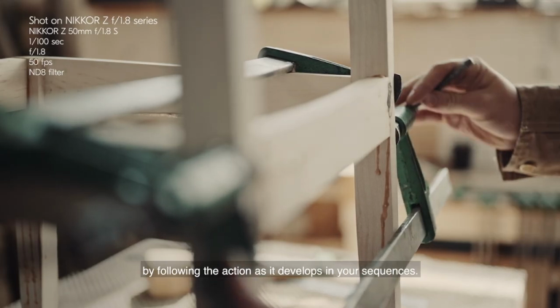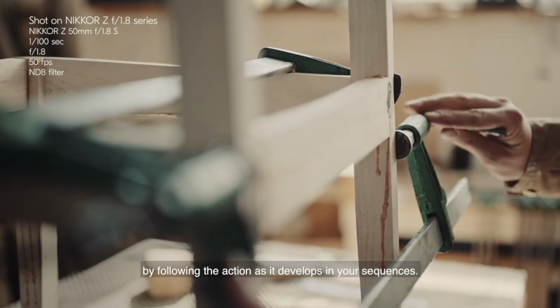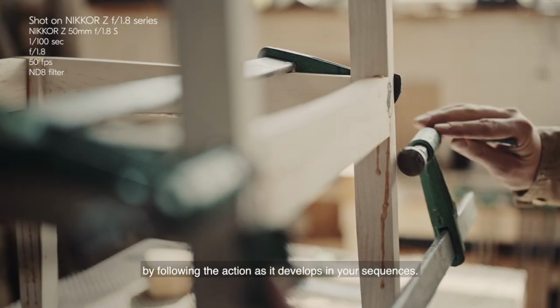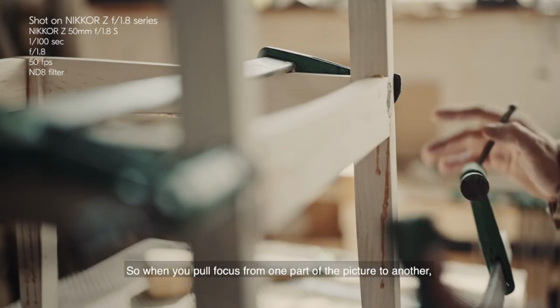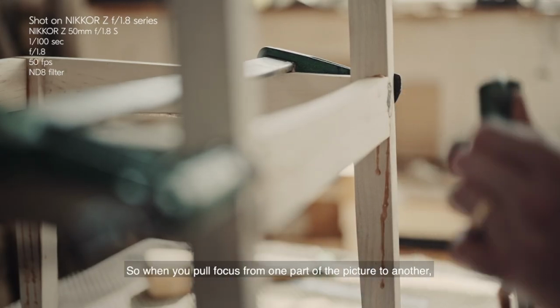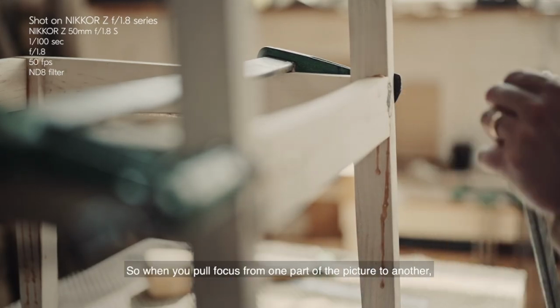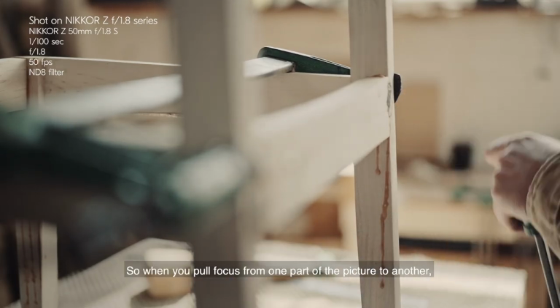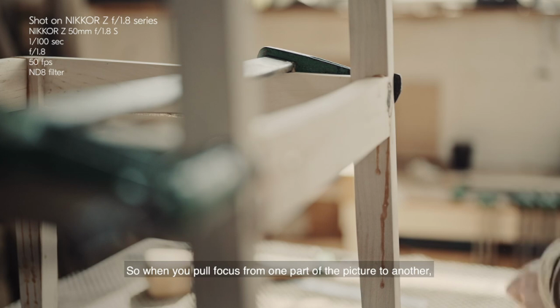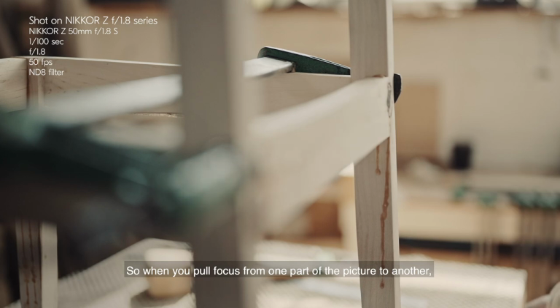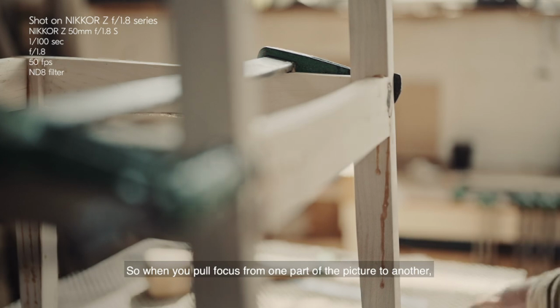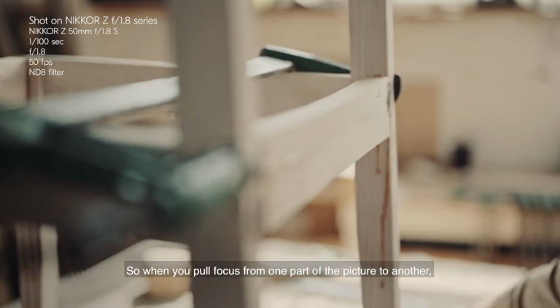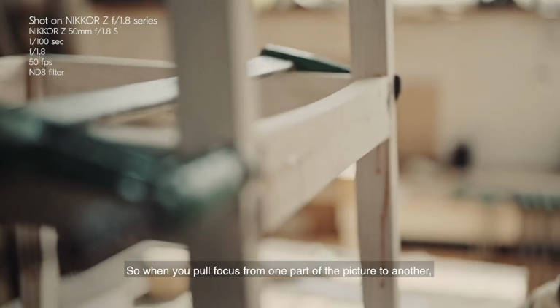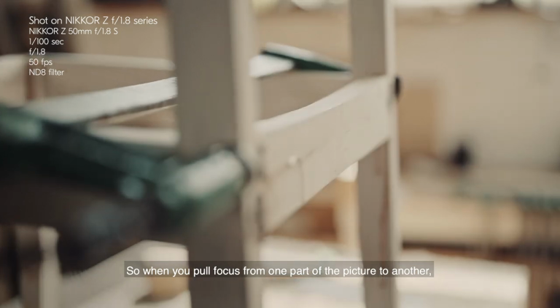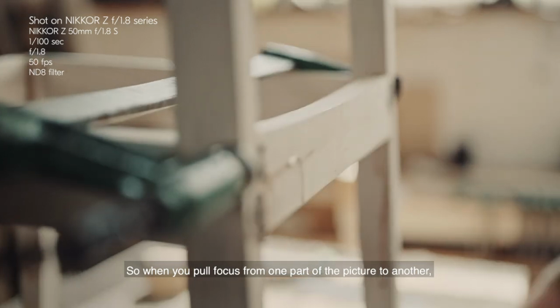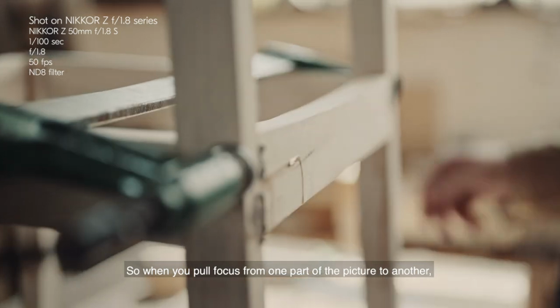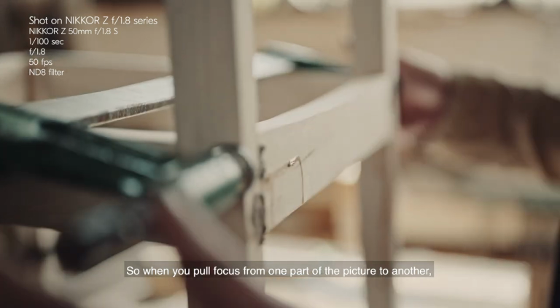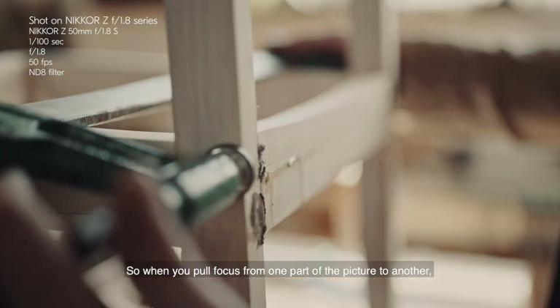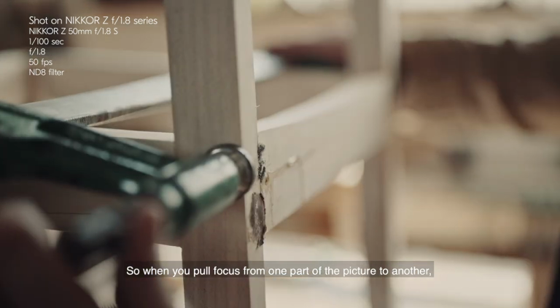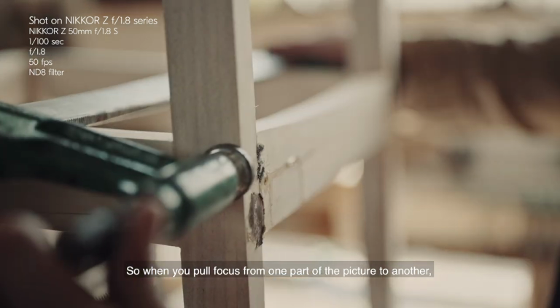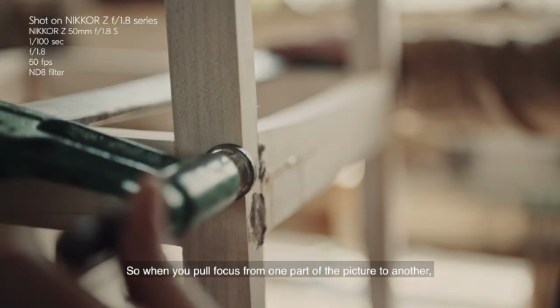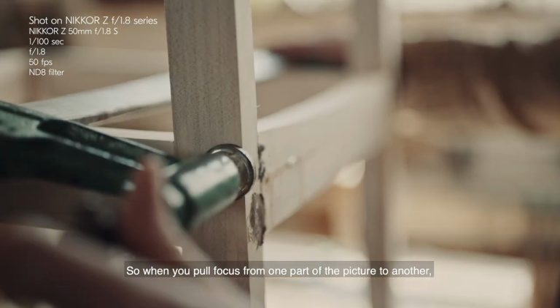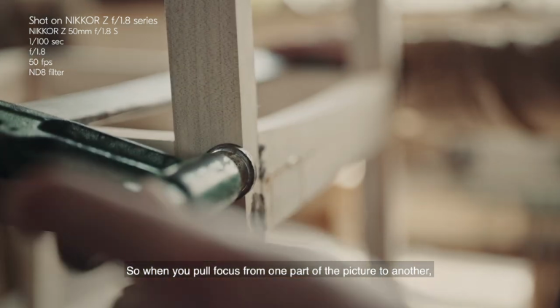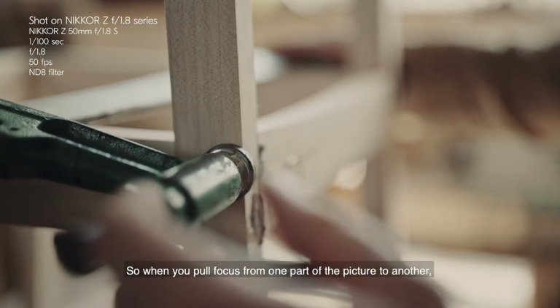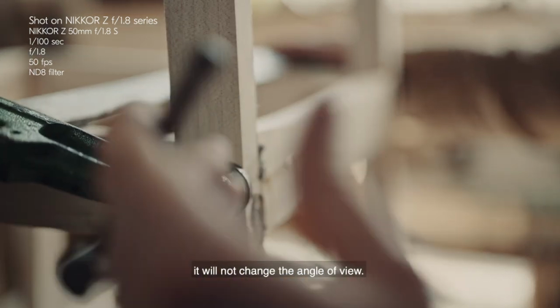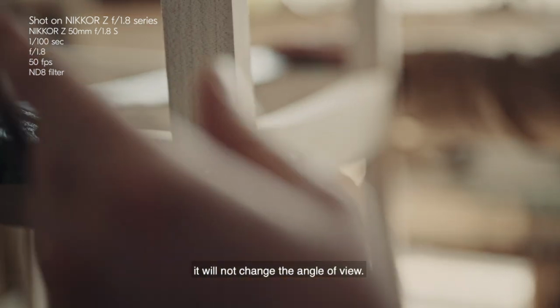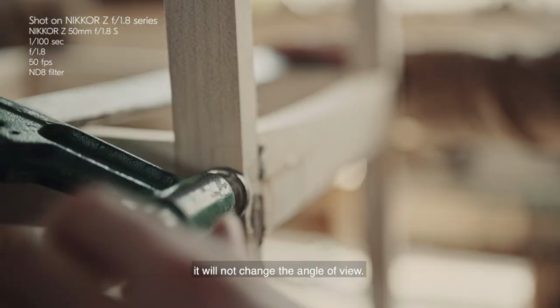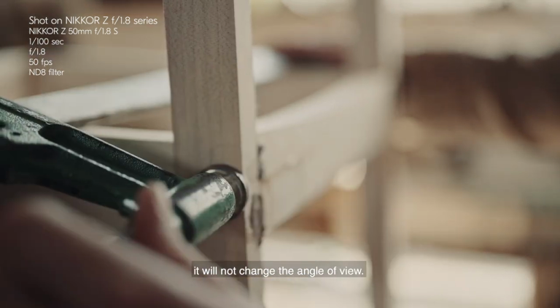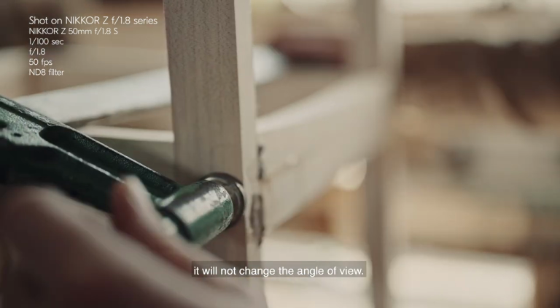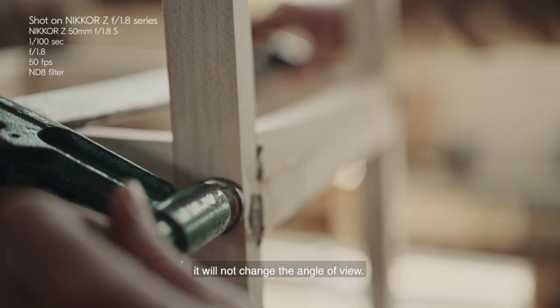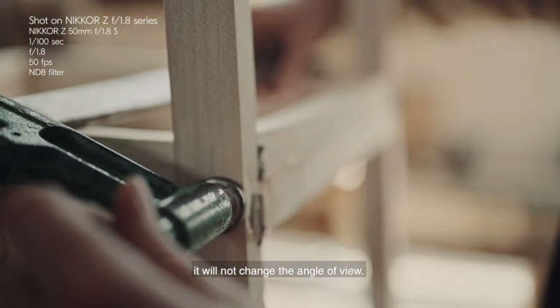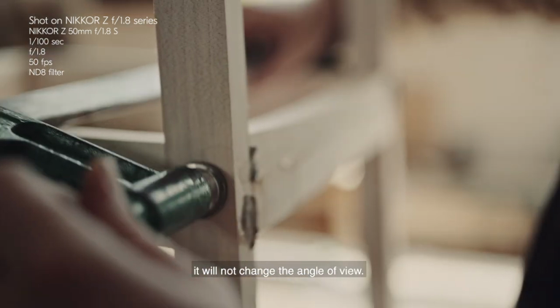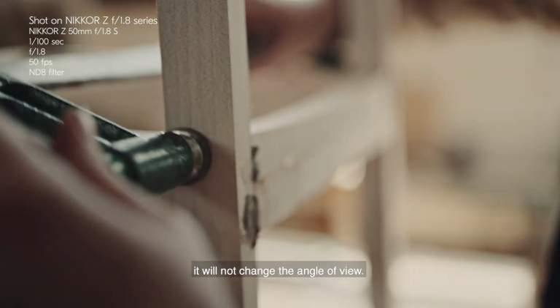So when you pull focus from one part of the picture to the other, it will not change the angle of view.